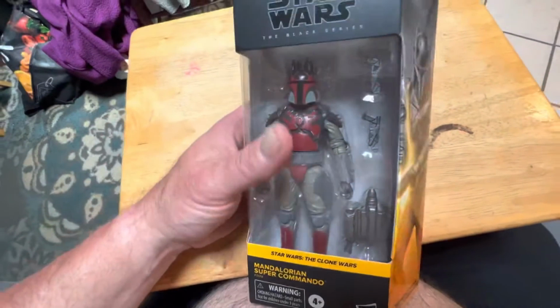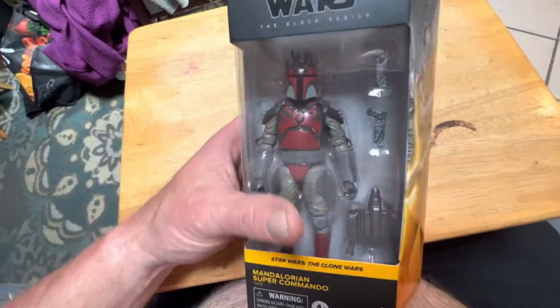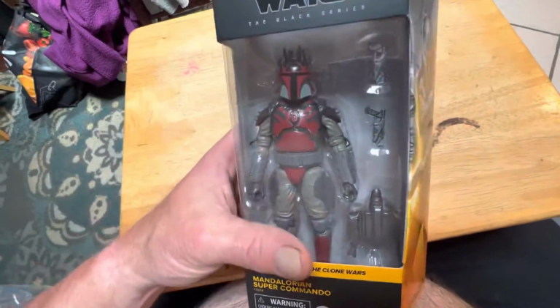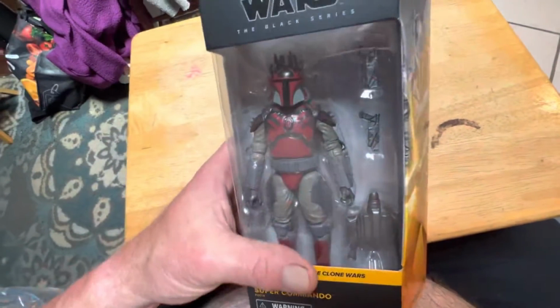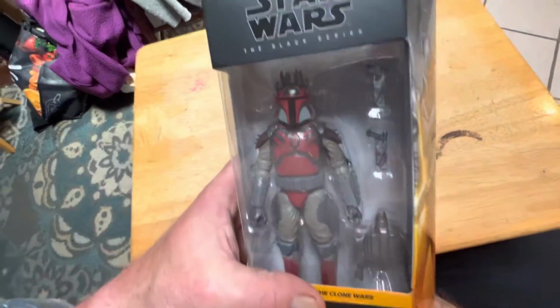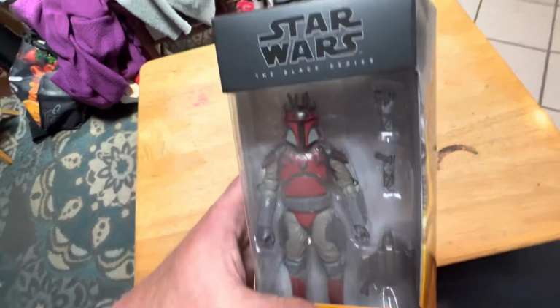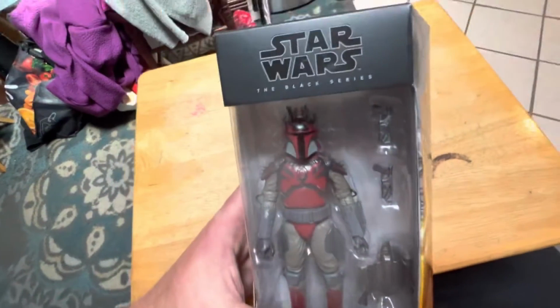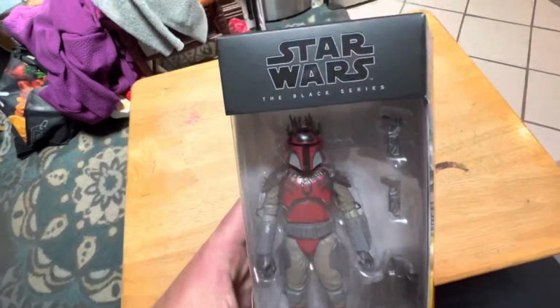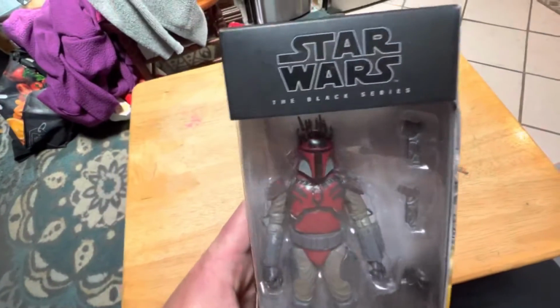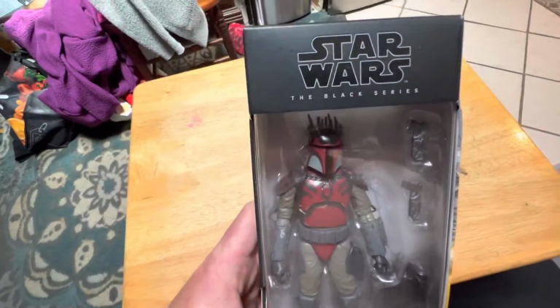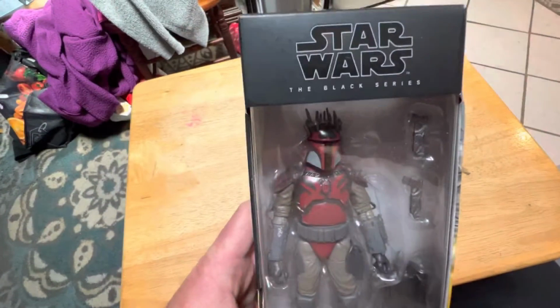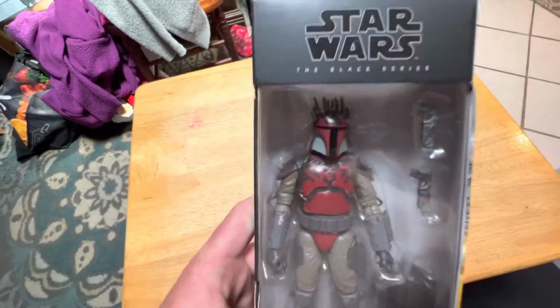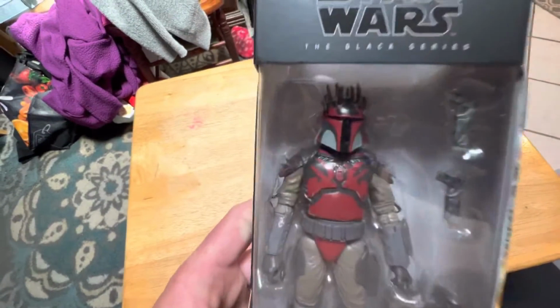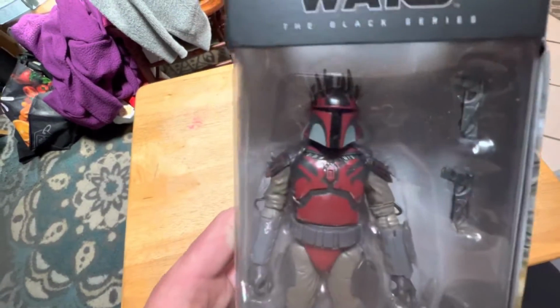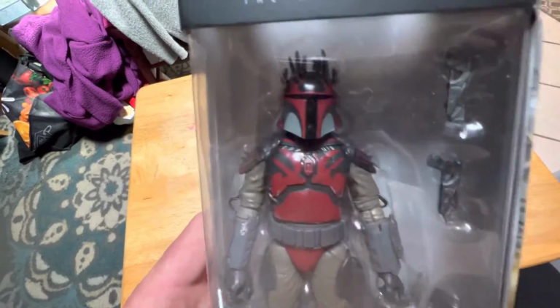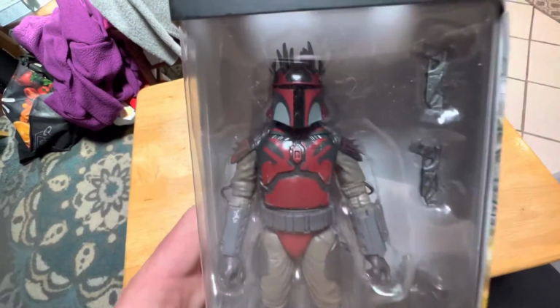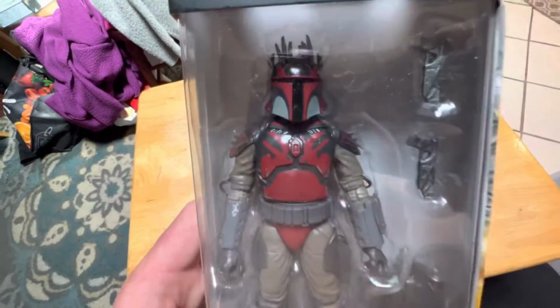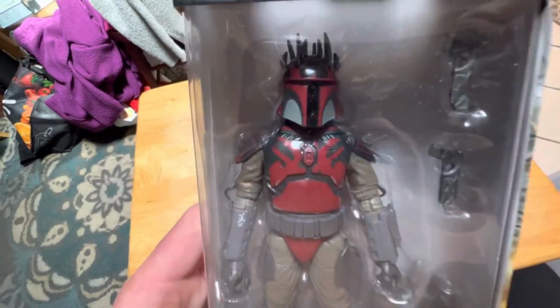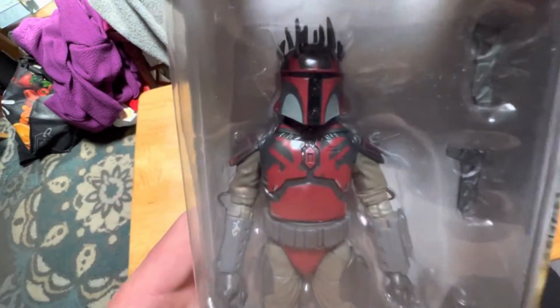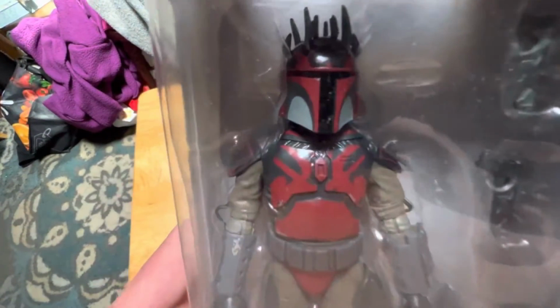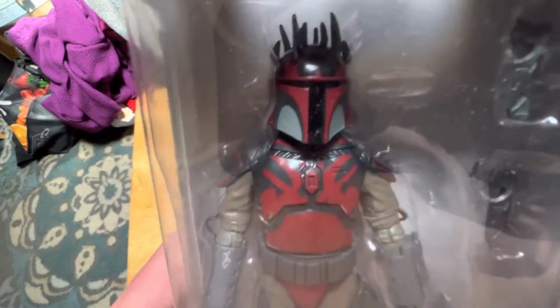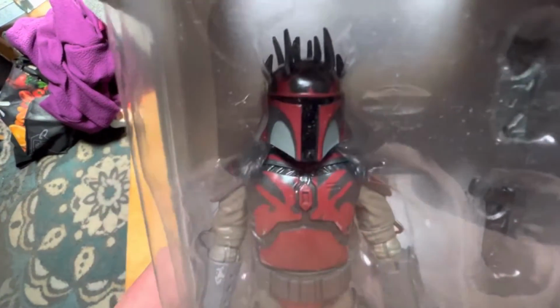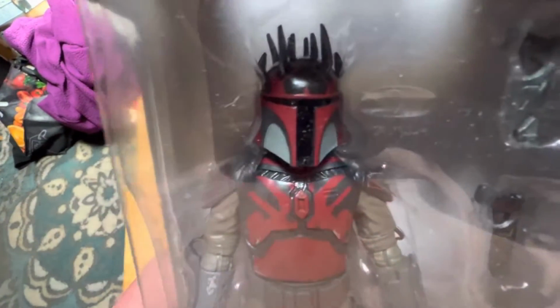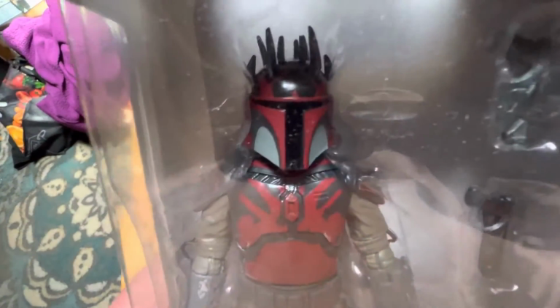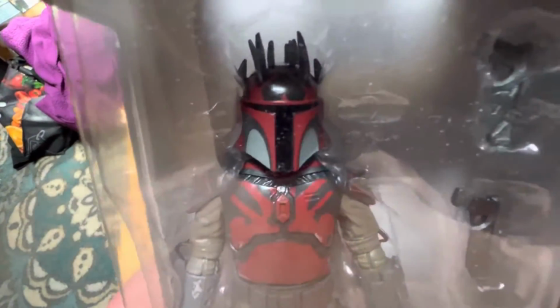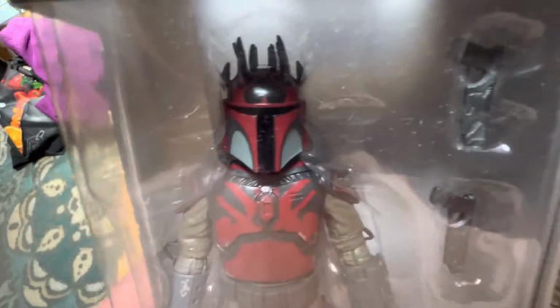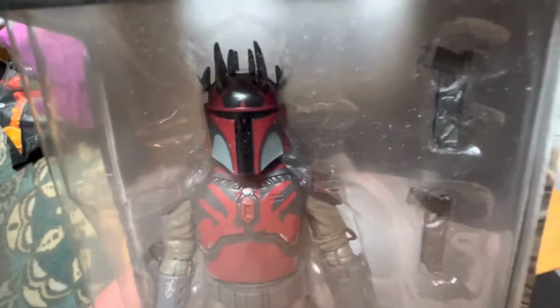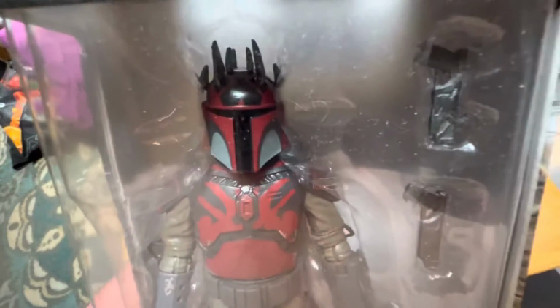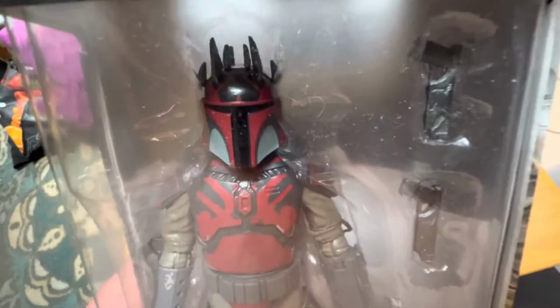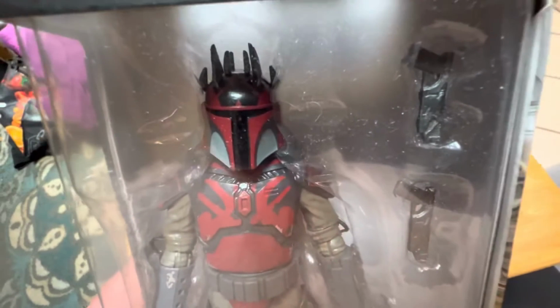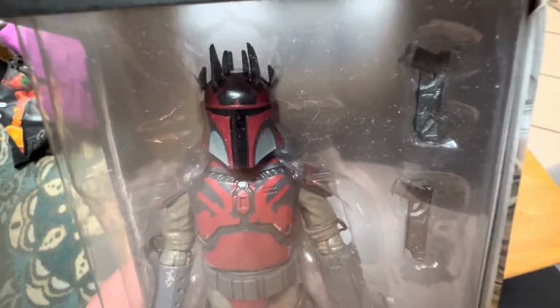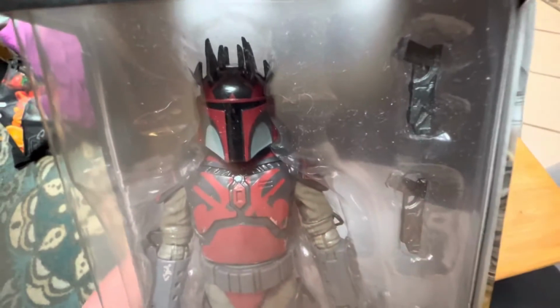He's not new — I just somehow missed out on this. When it came out over a year ago, I do not know how.